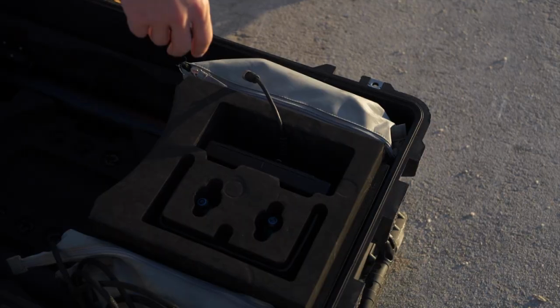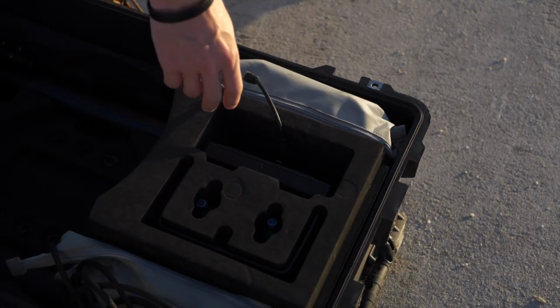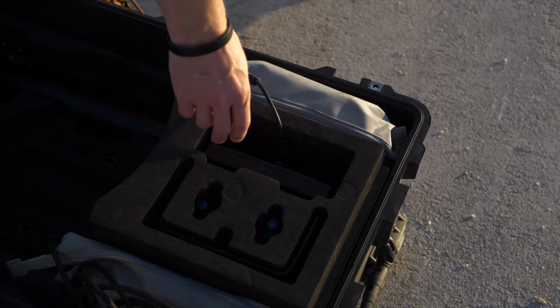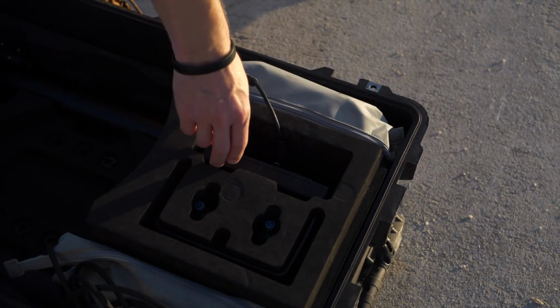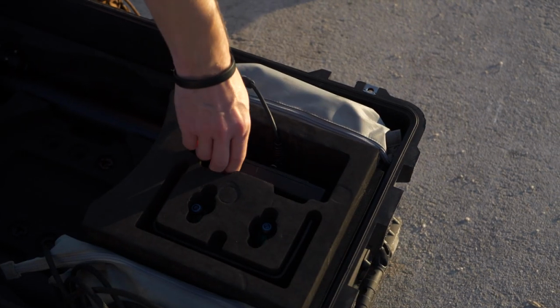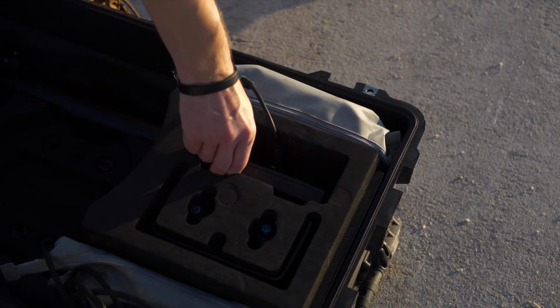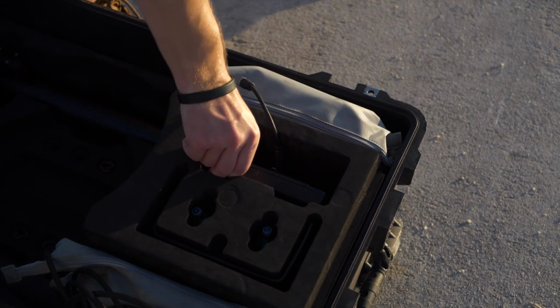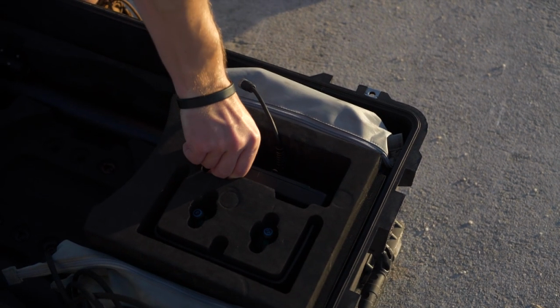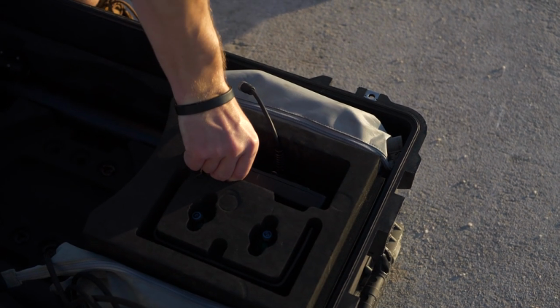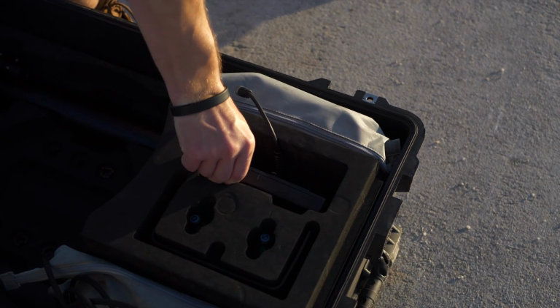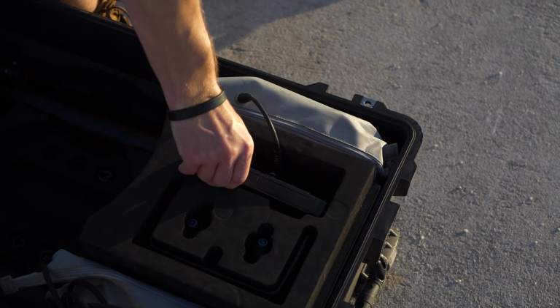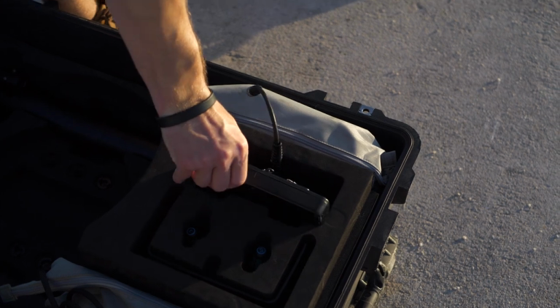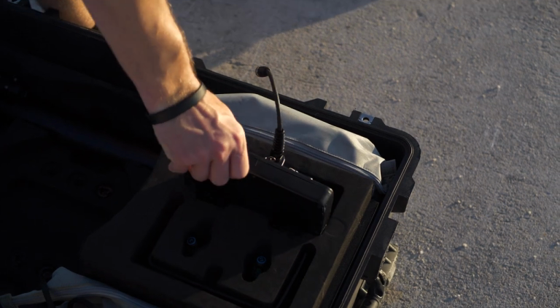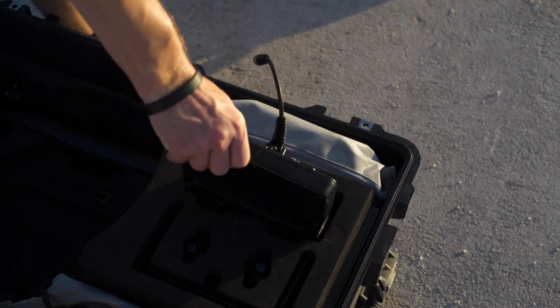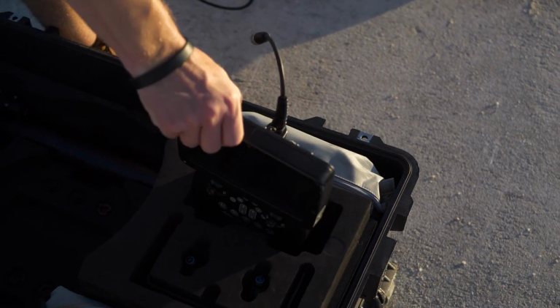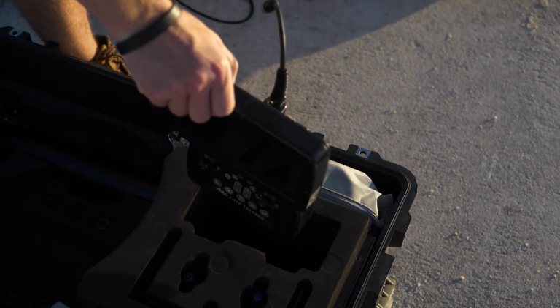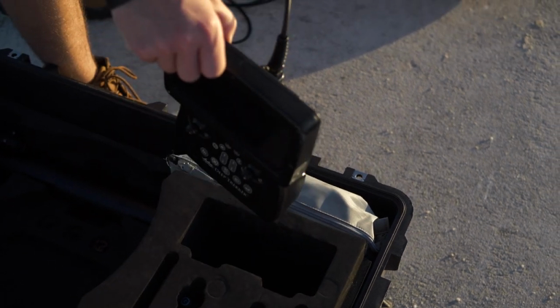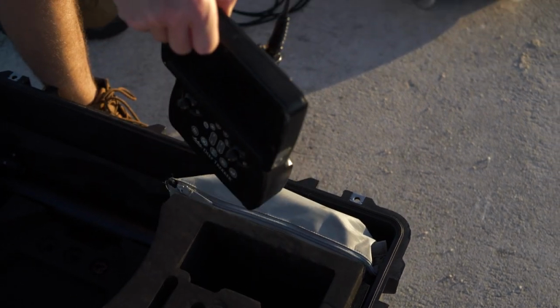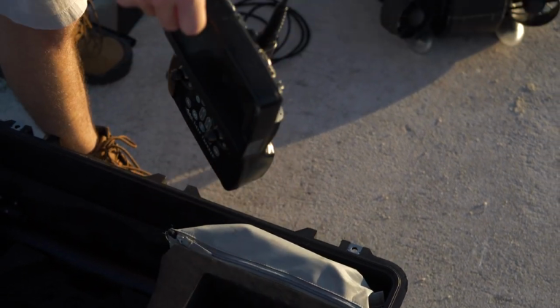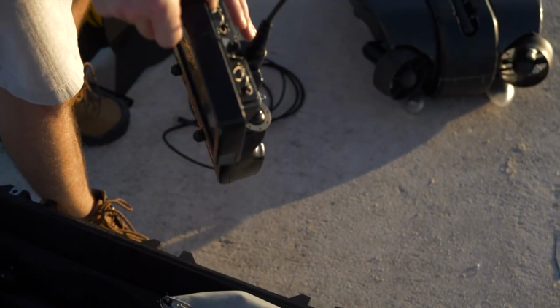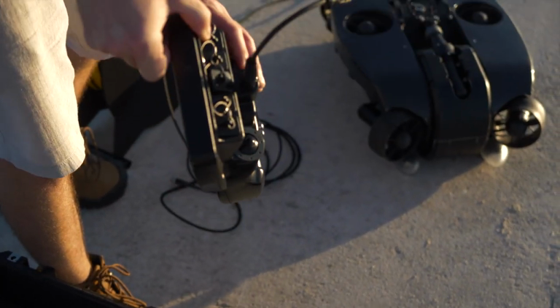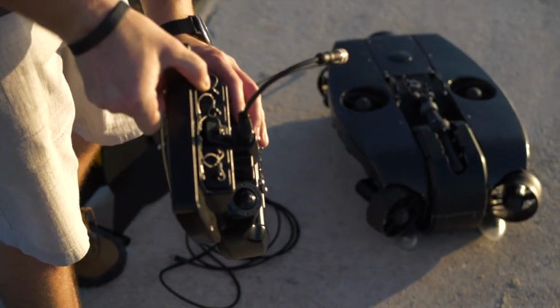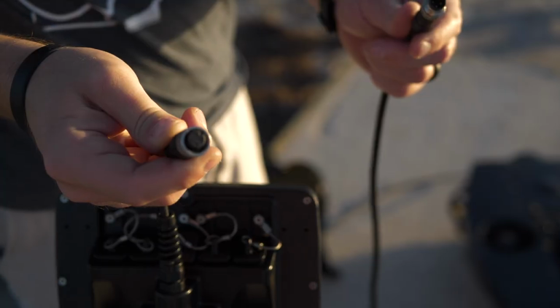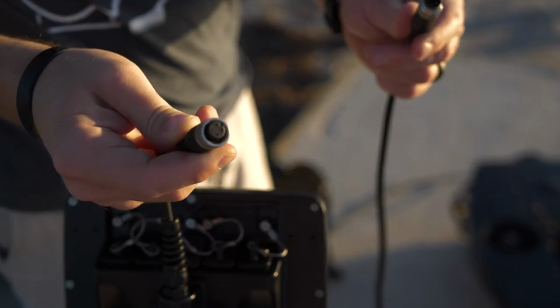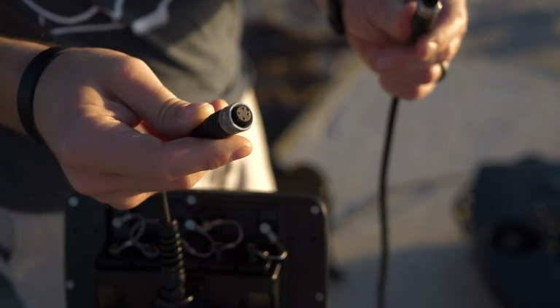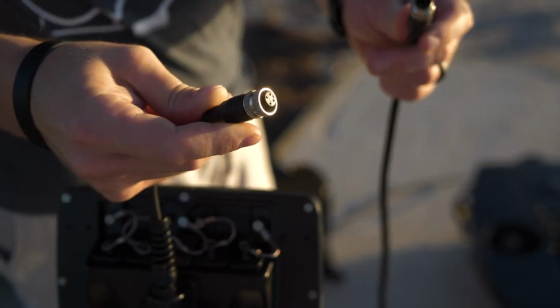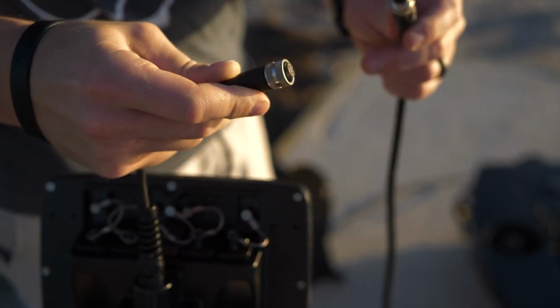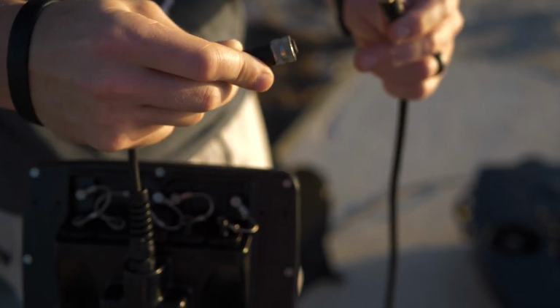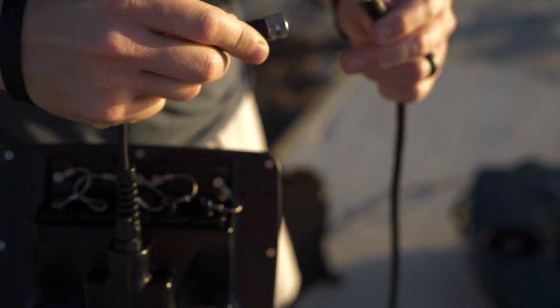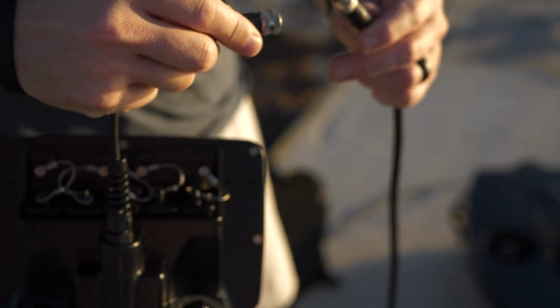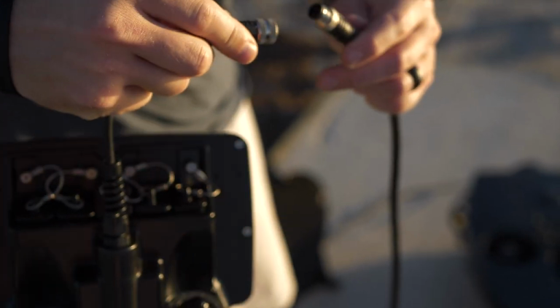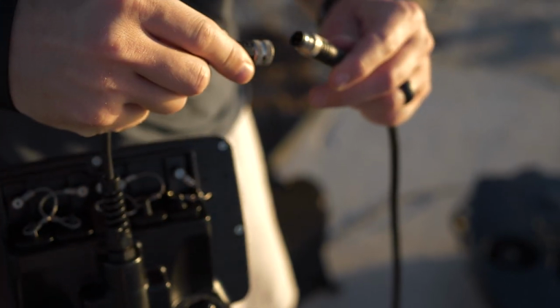Next, reconnect the controller to the tether attached to the side of the reel. Align the four pins and connect them by tightening them together.